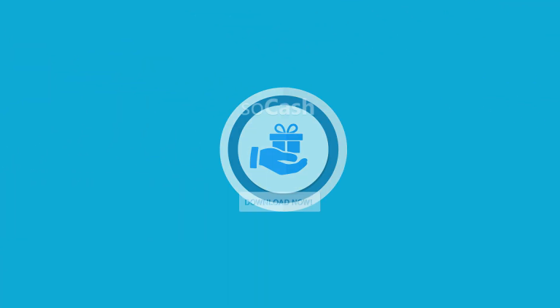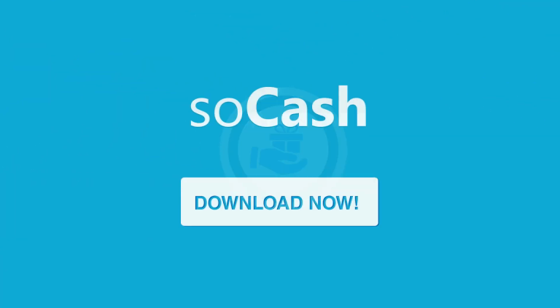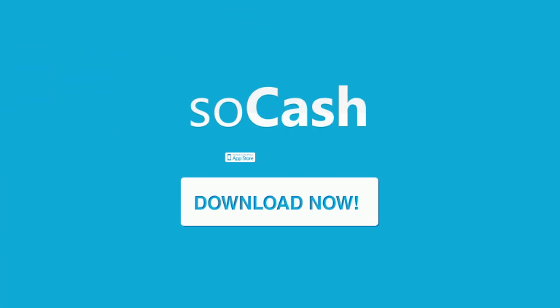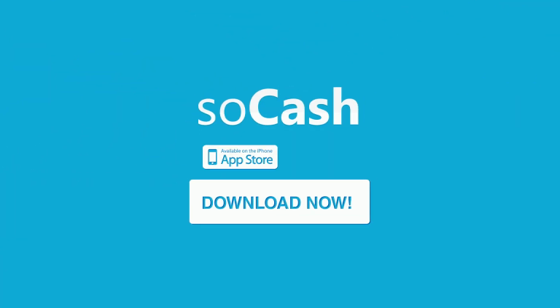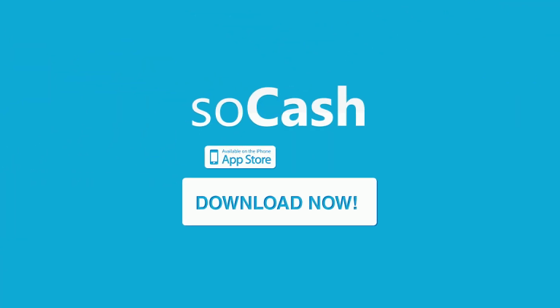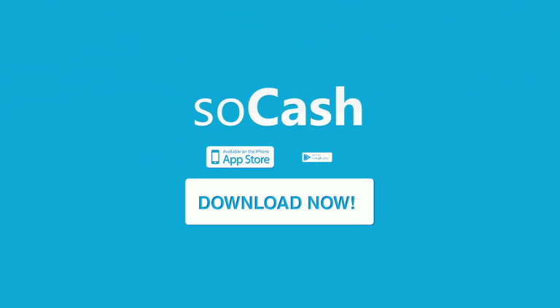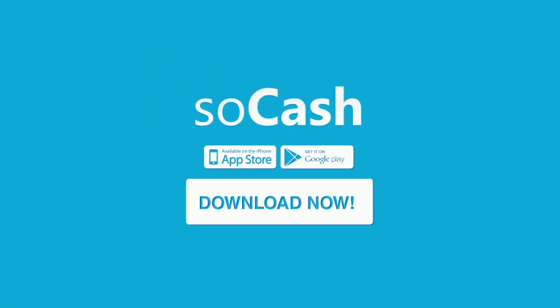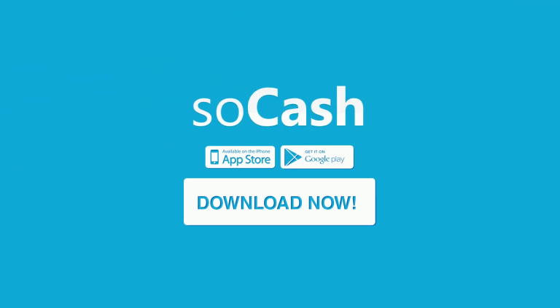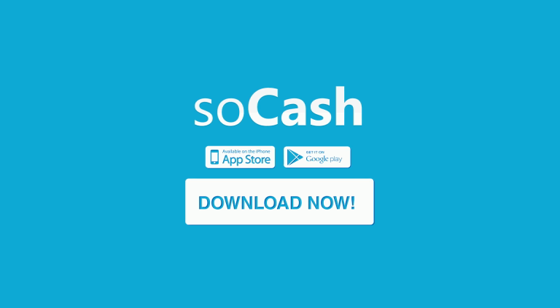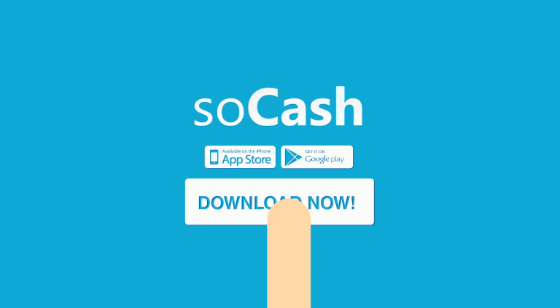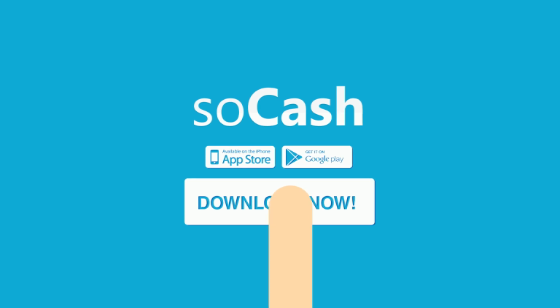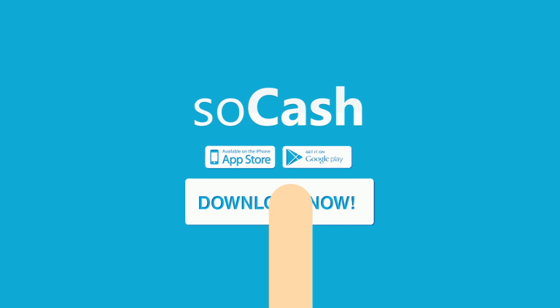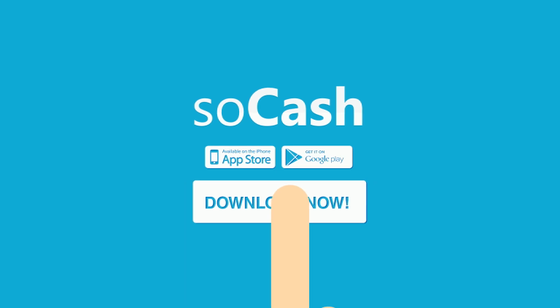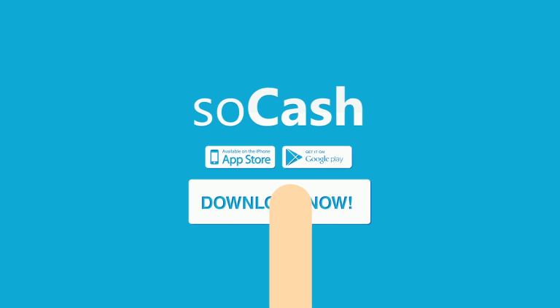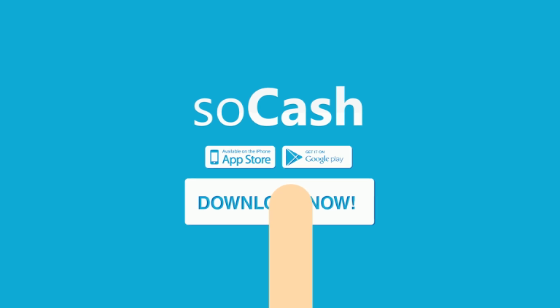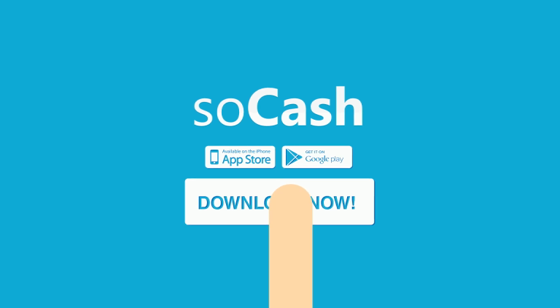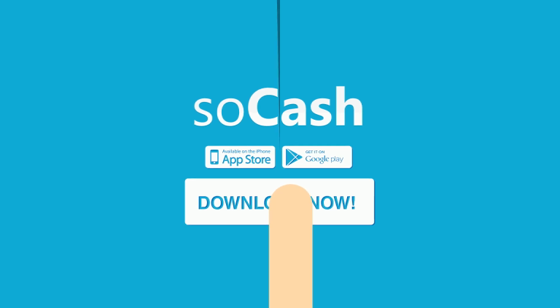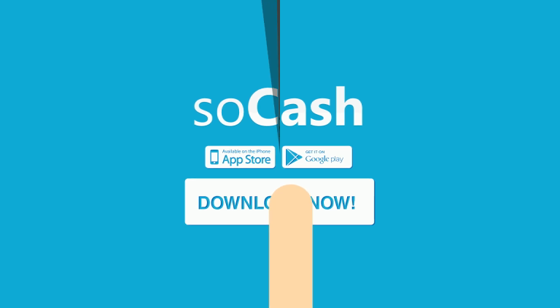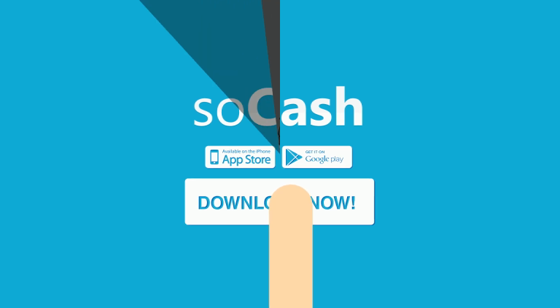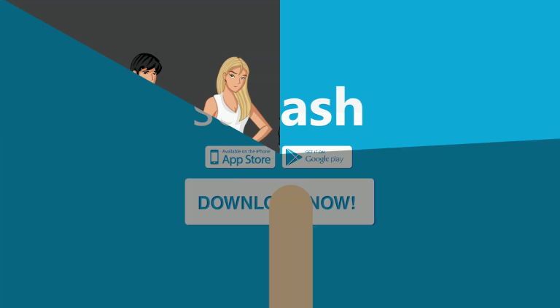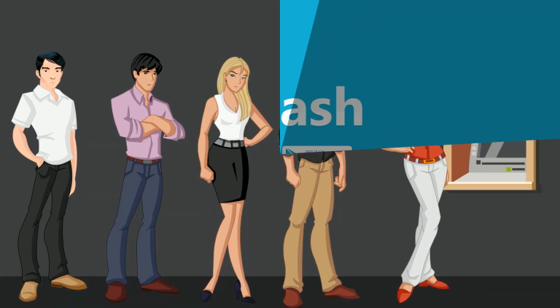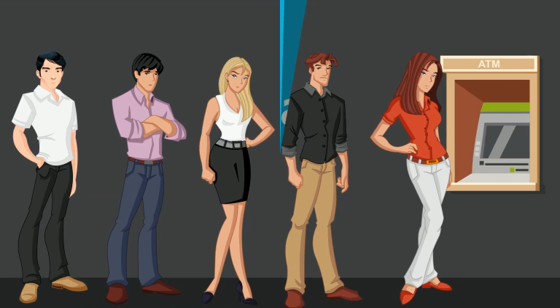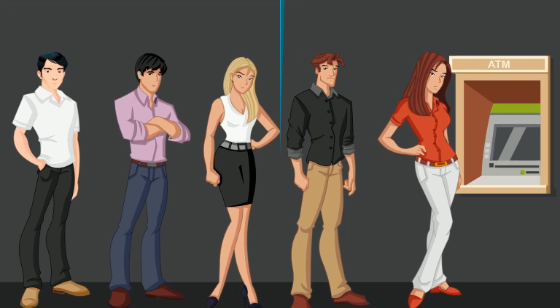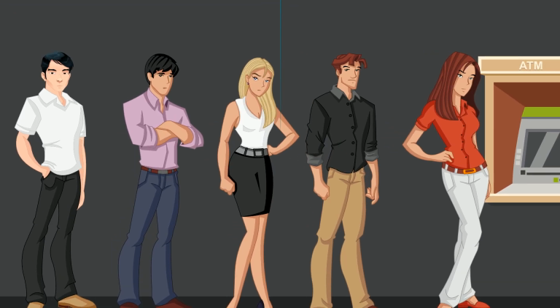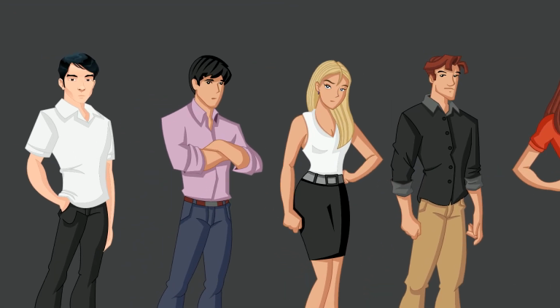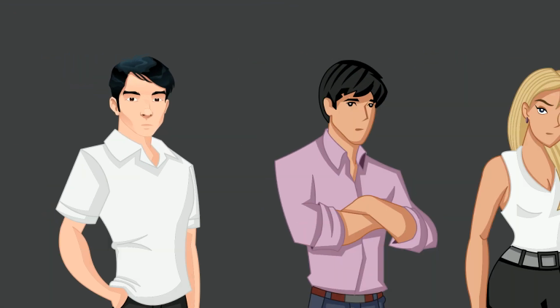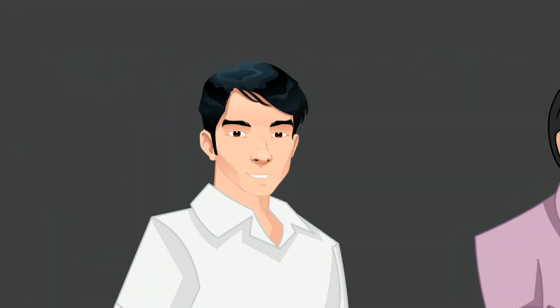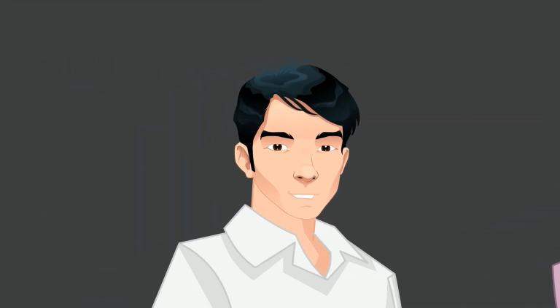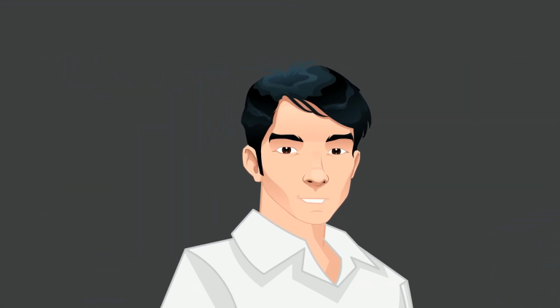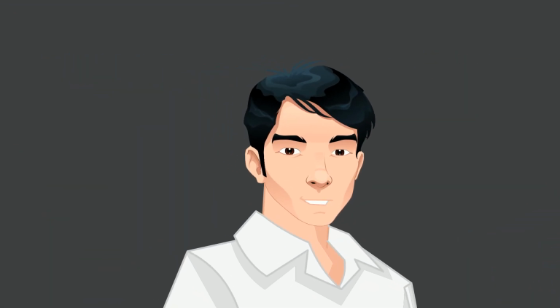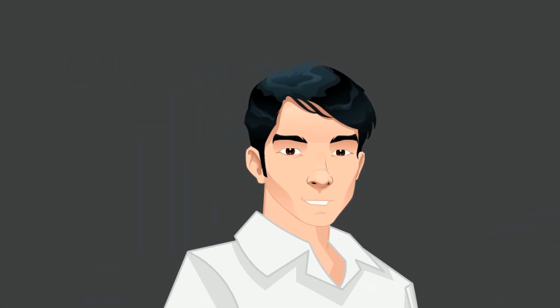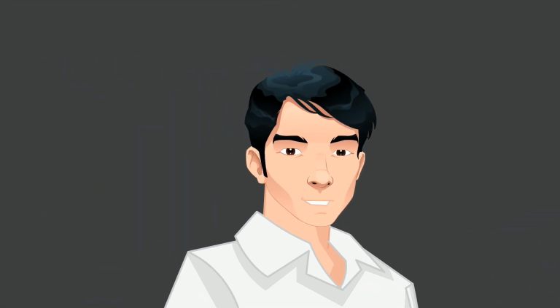So download the SoCash app today. You may never have to use an ATM ever again.